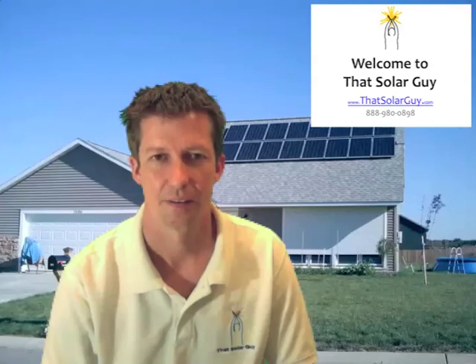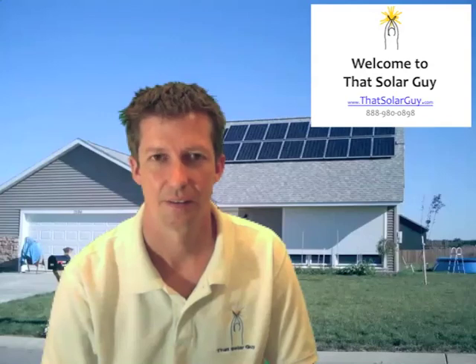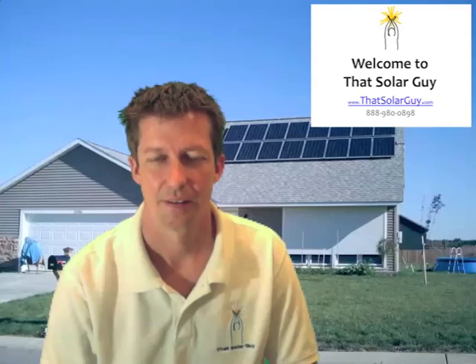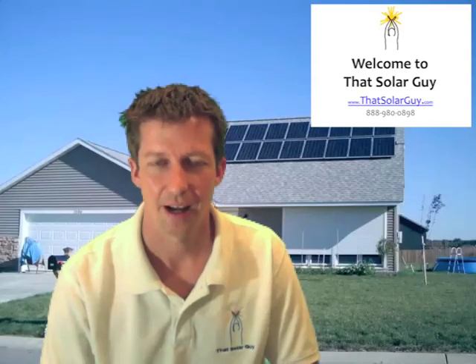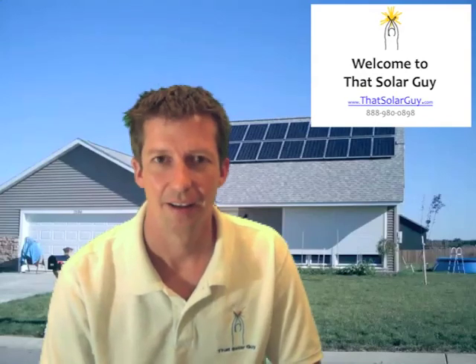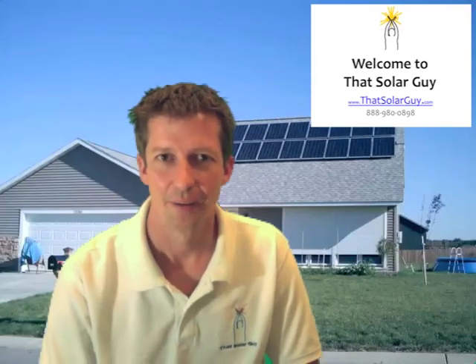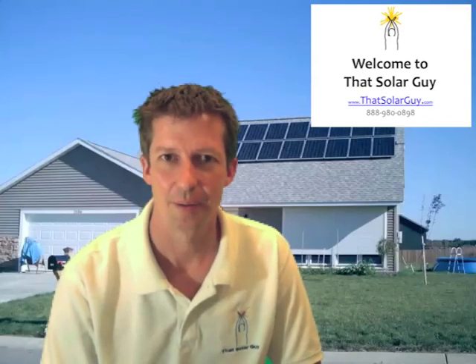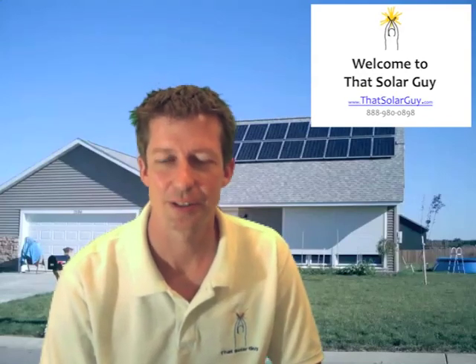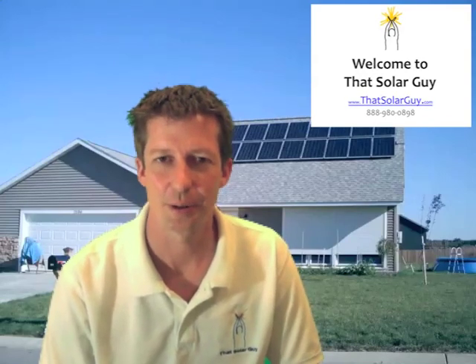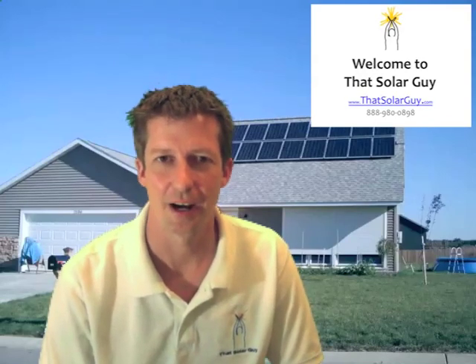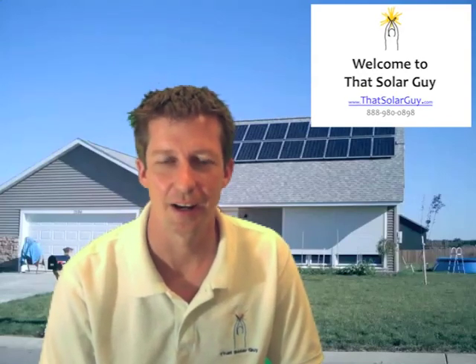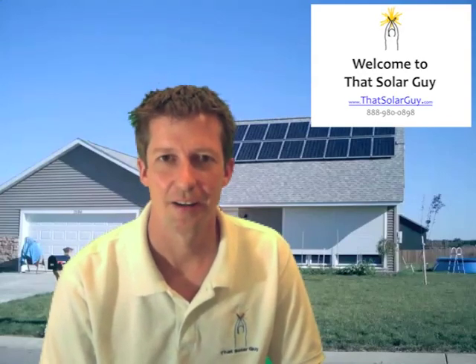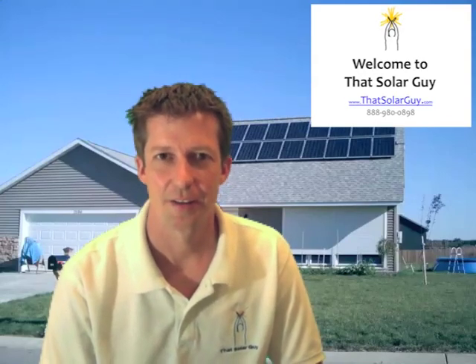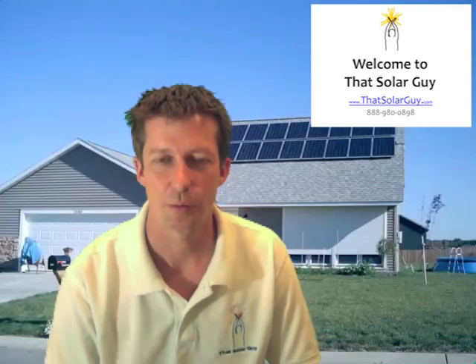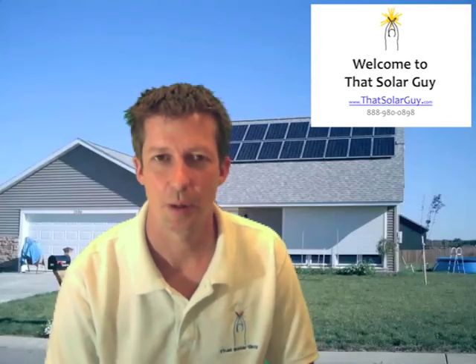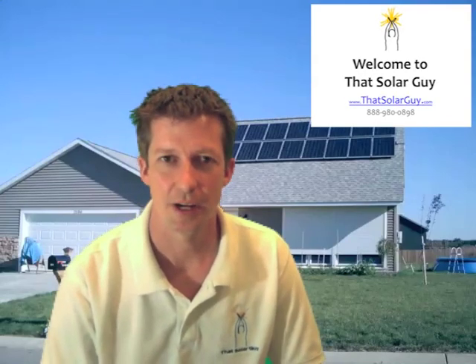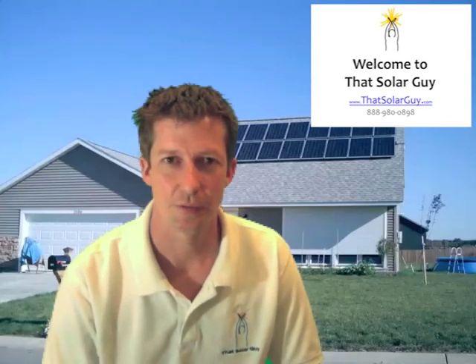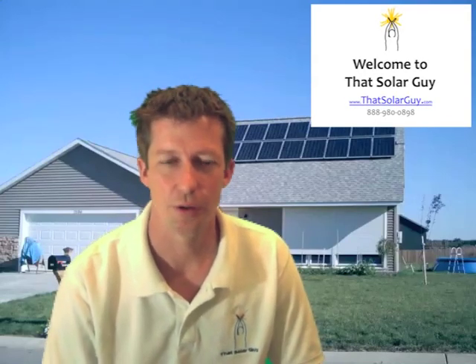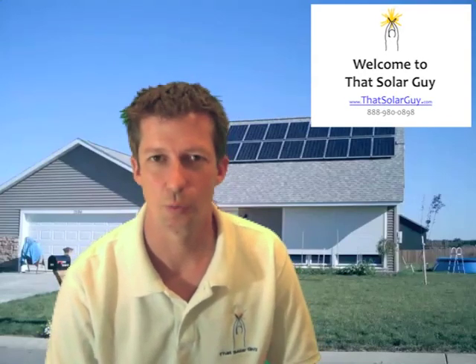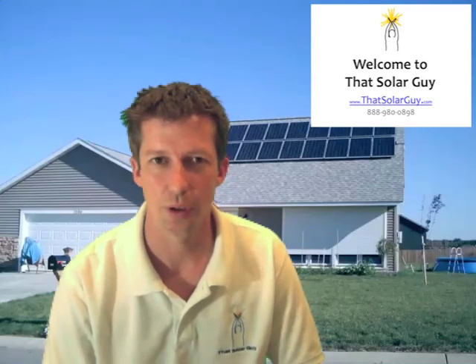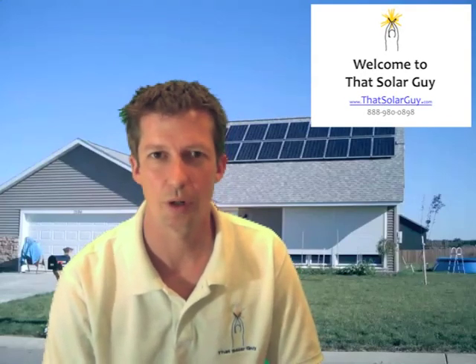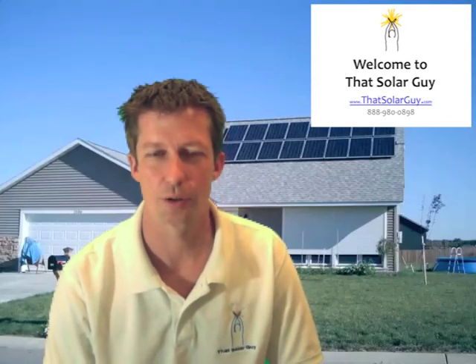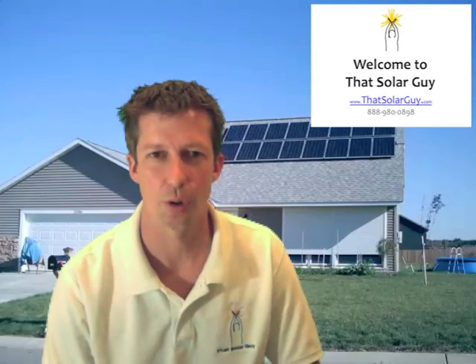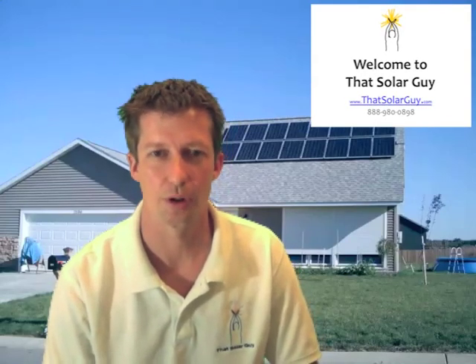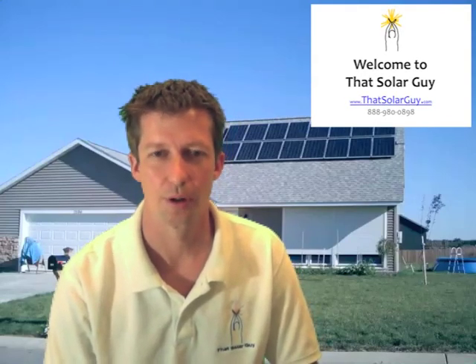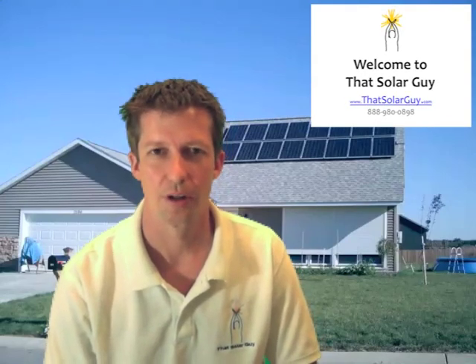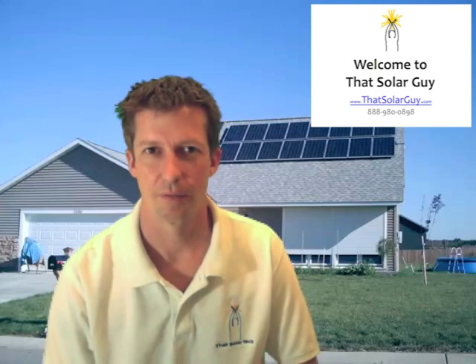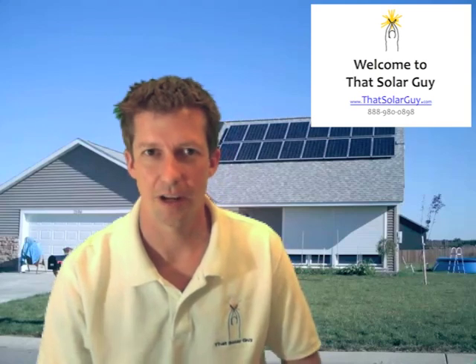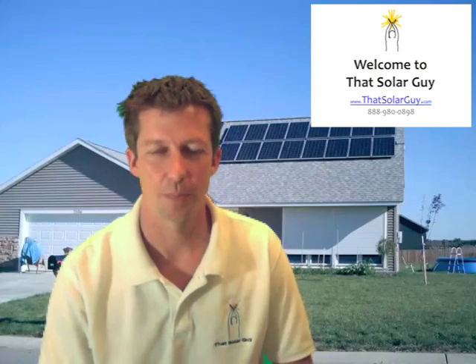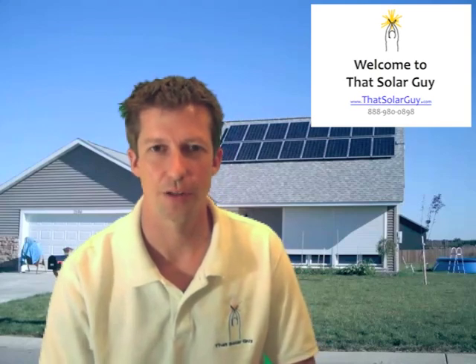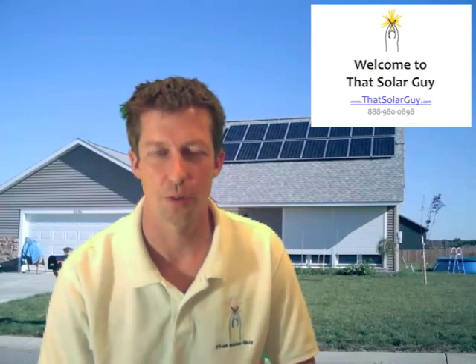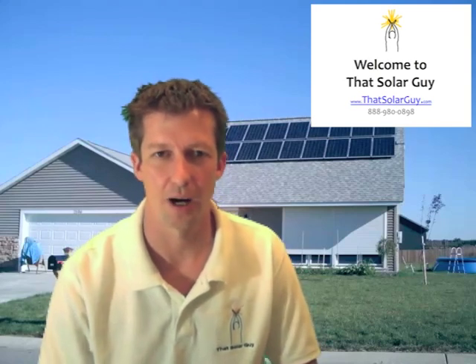Hi, welcome to That Solar Guy. This website is for those who really want to go solar but find the price too high.